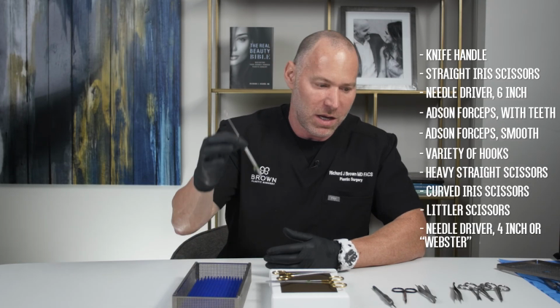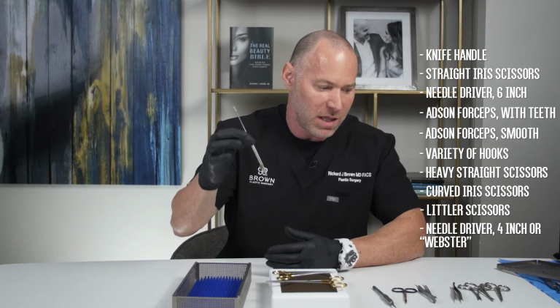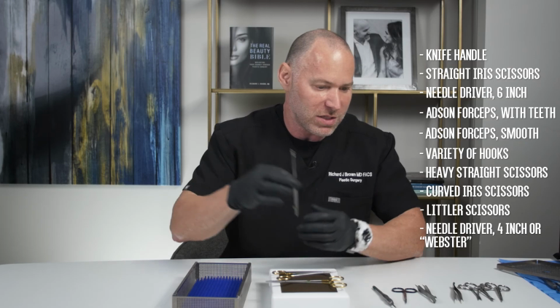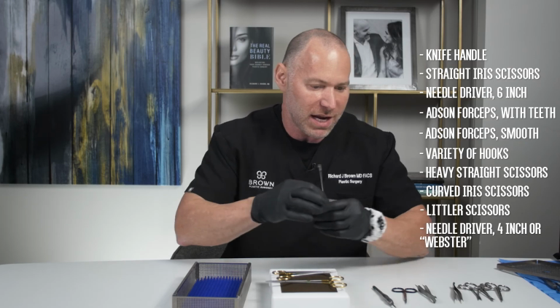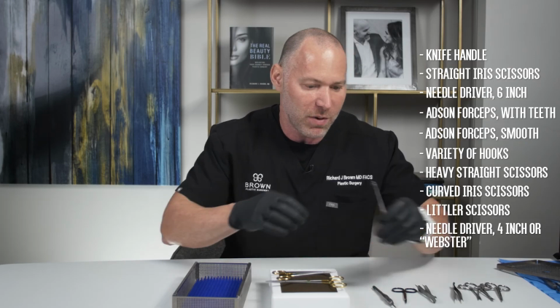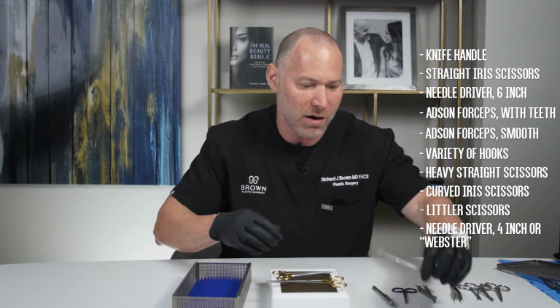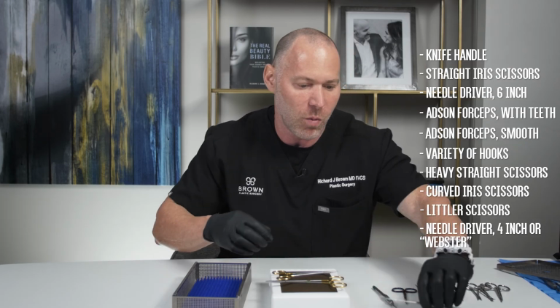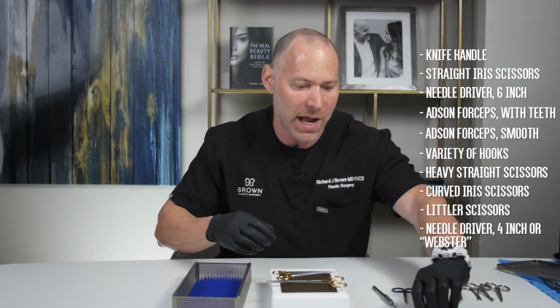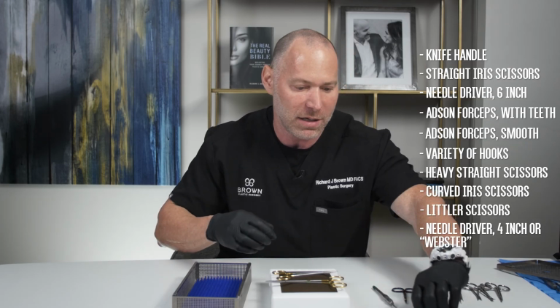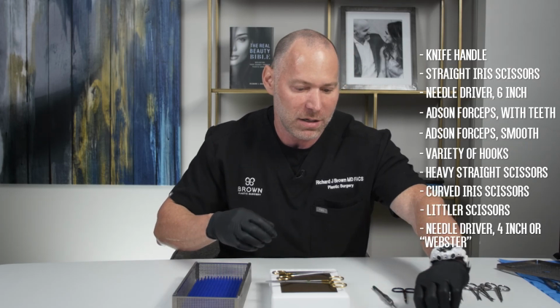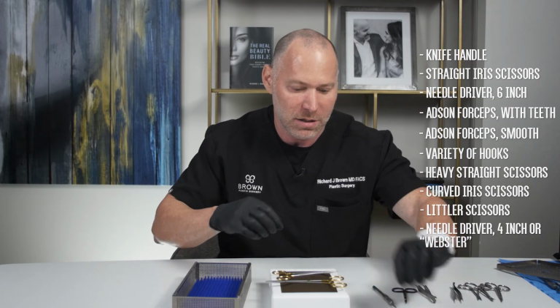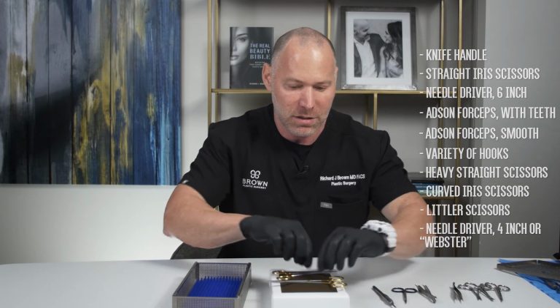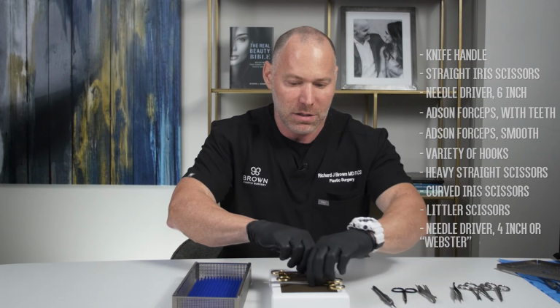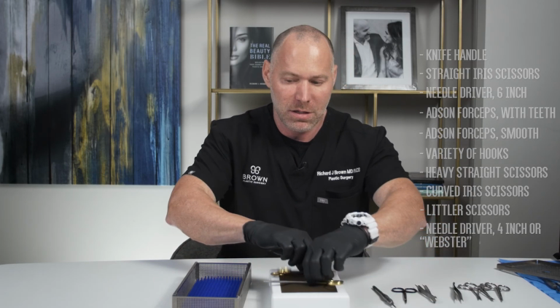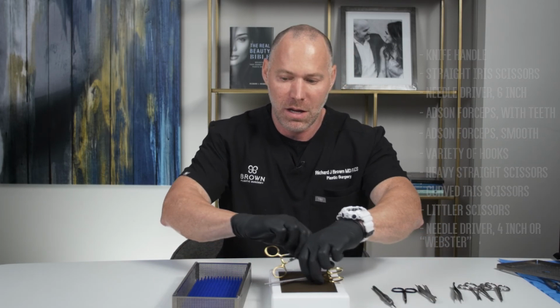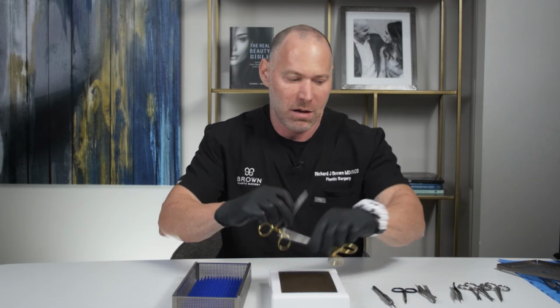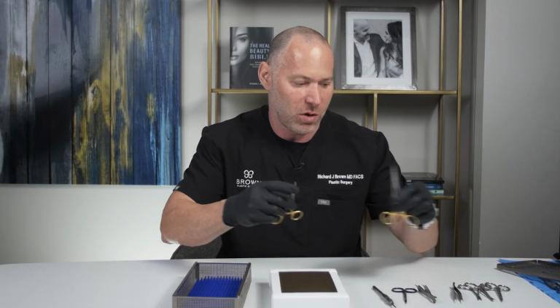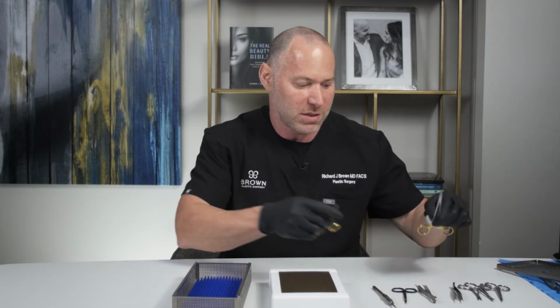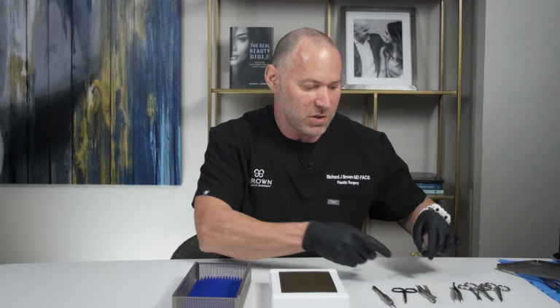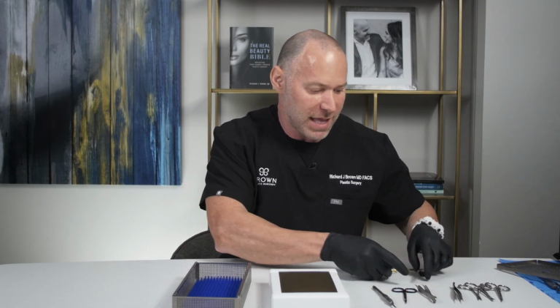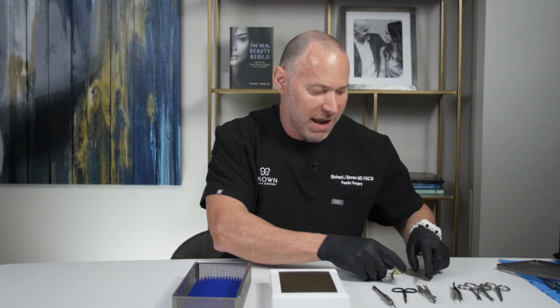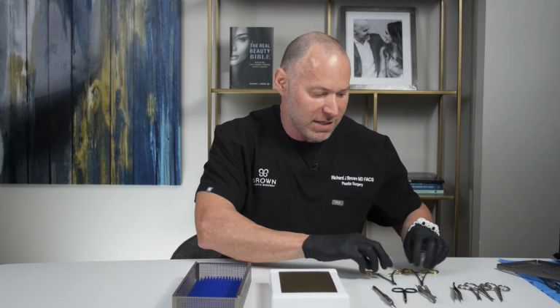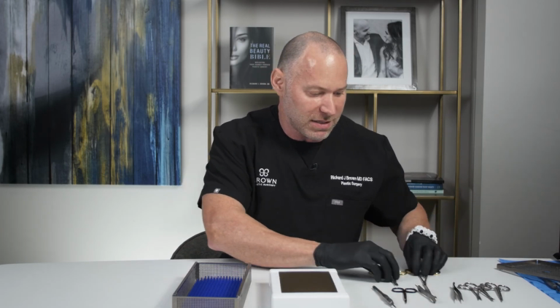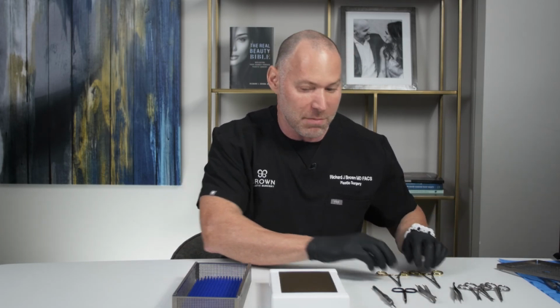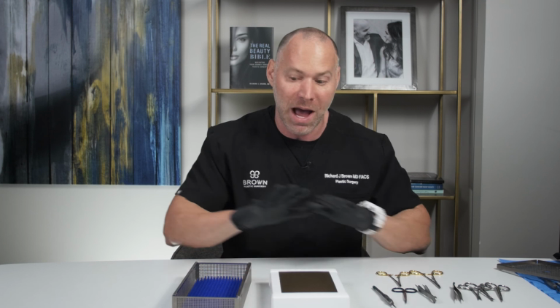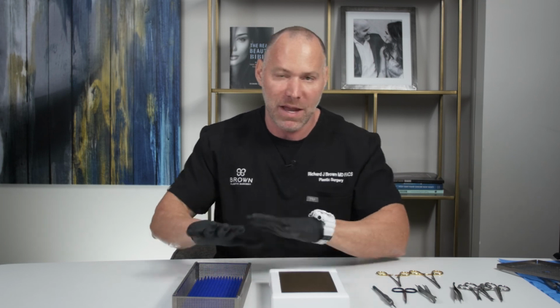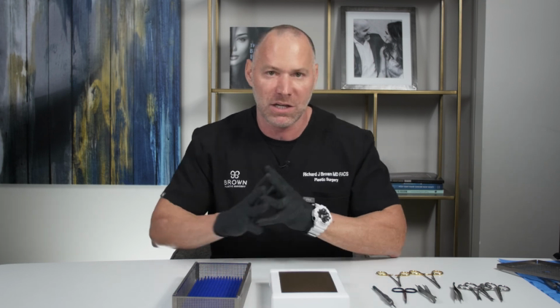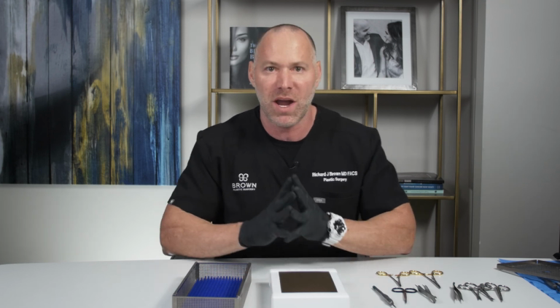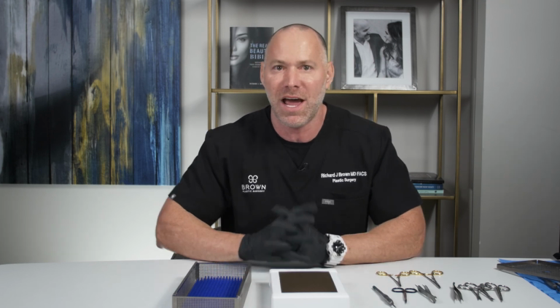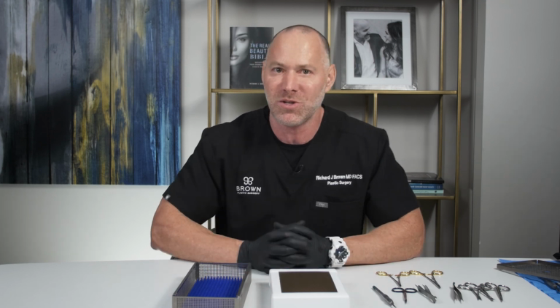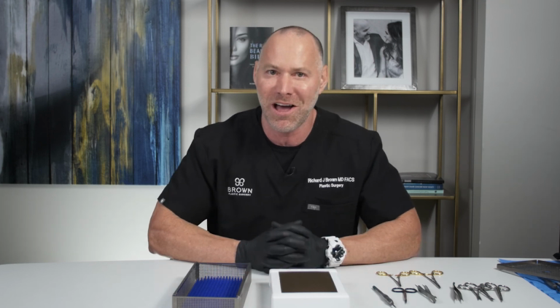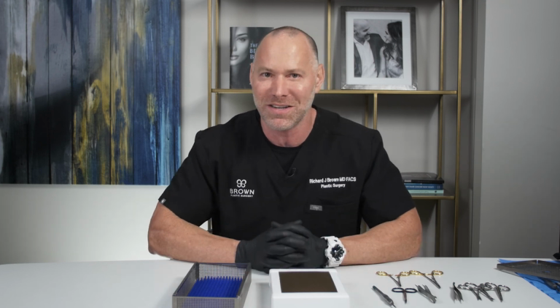And here's the second pair of wide hooks. So that's everything that's in my basic tray that I use in the office.